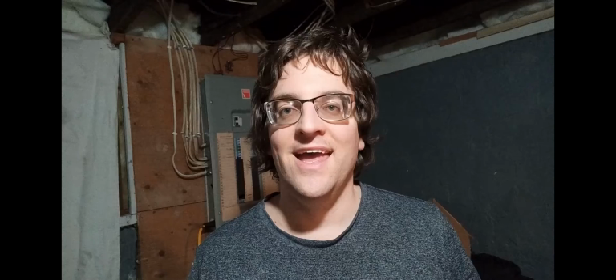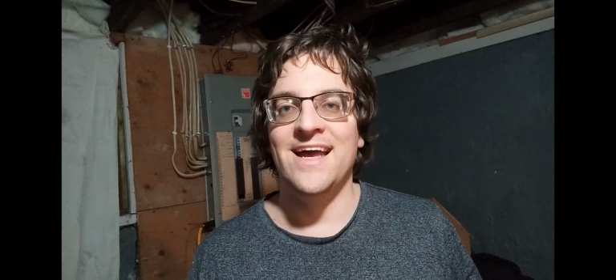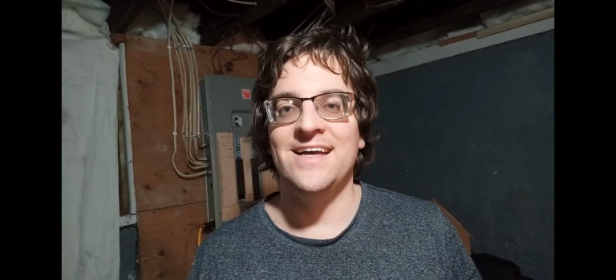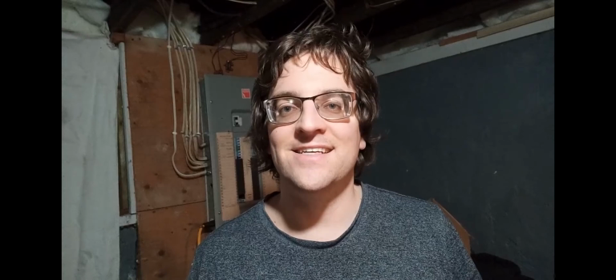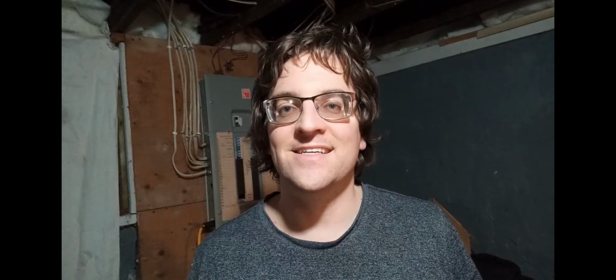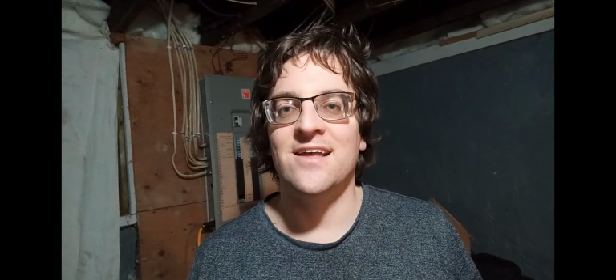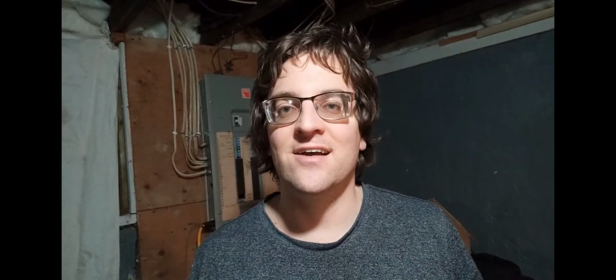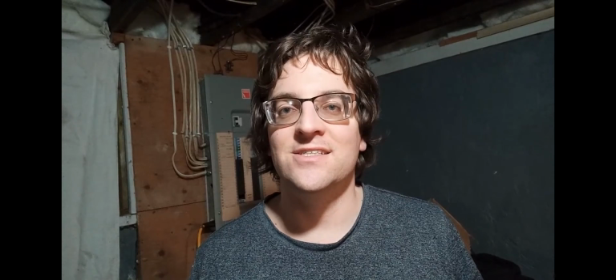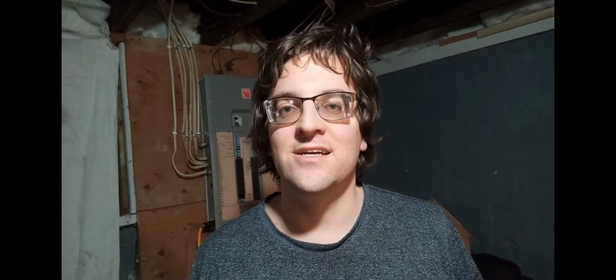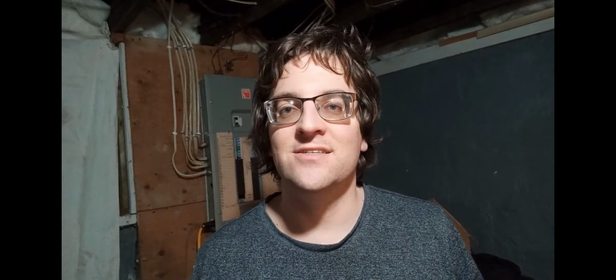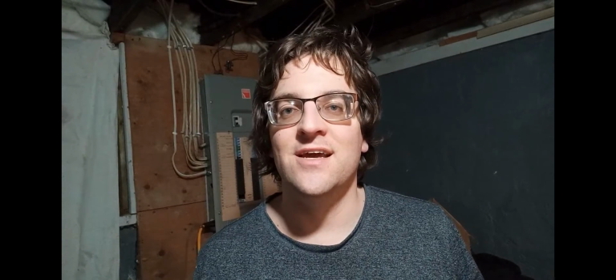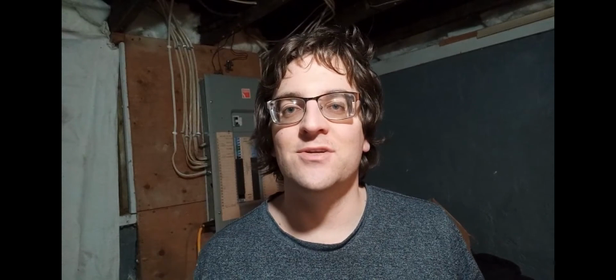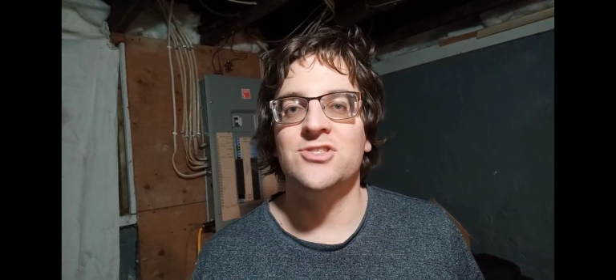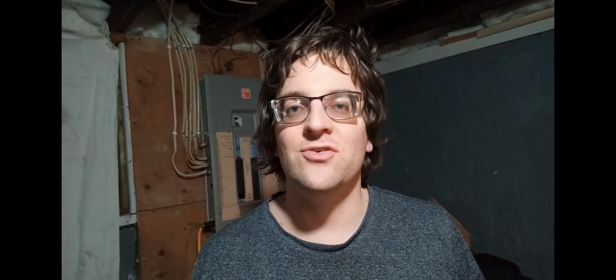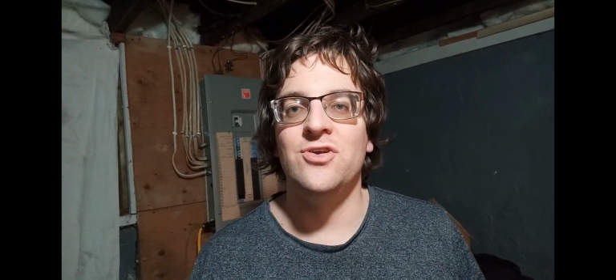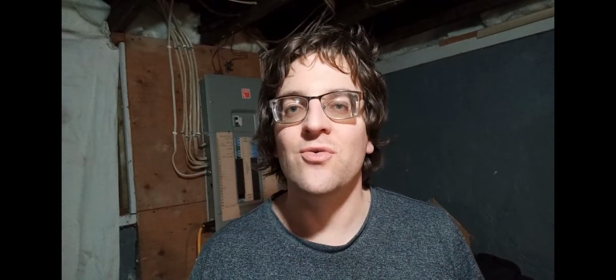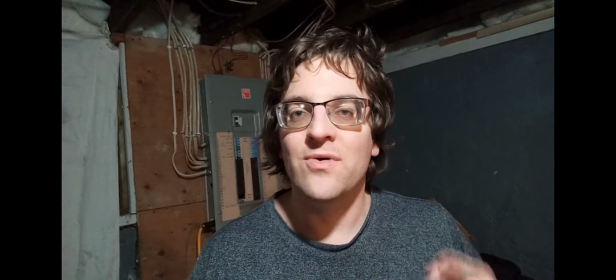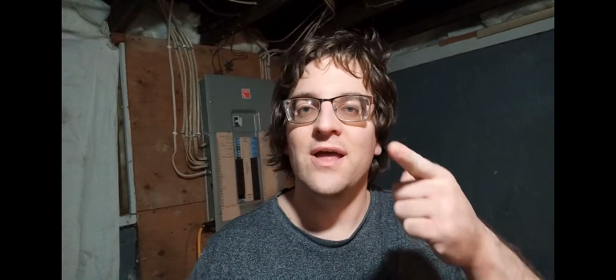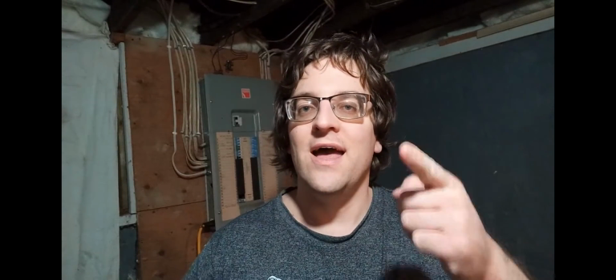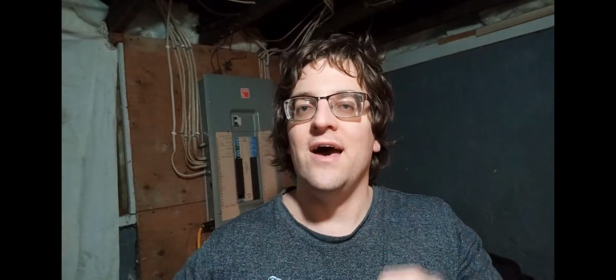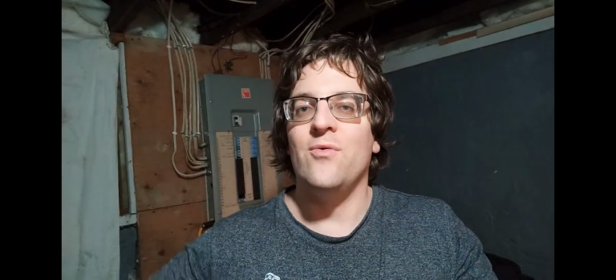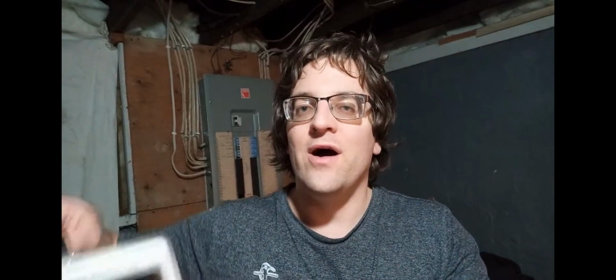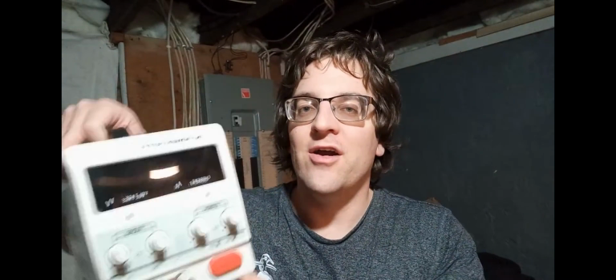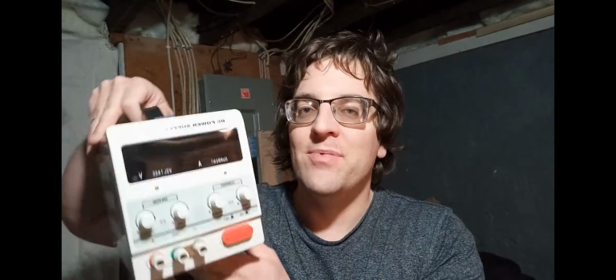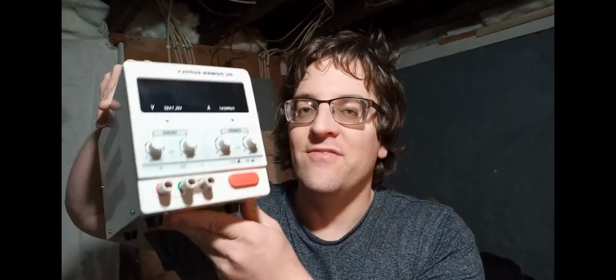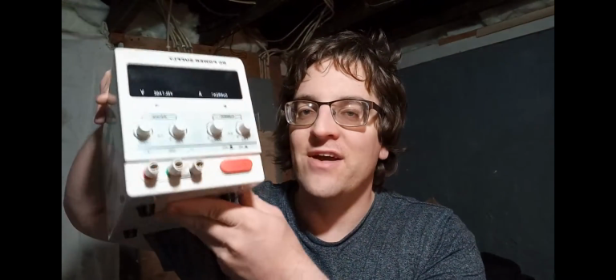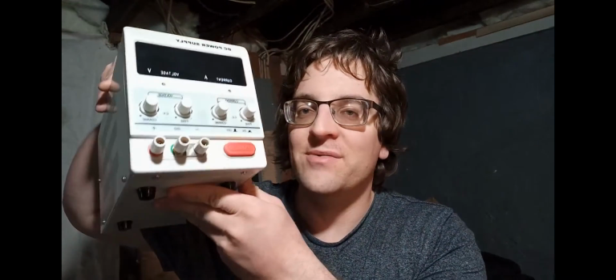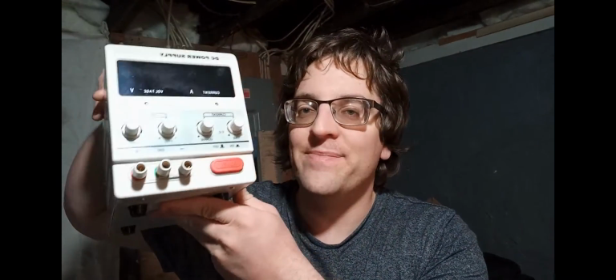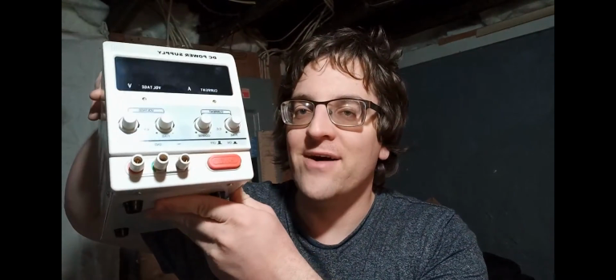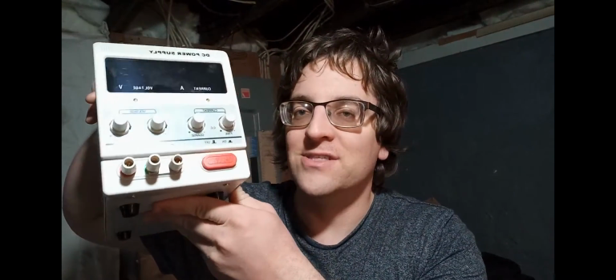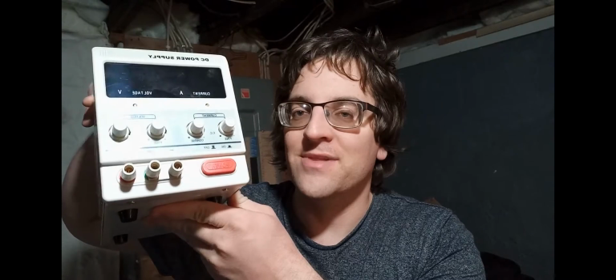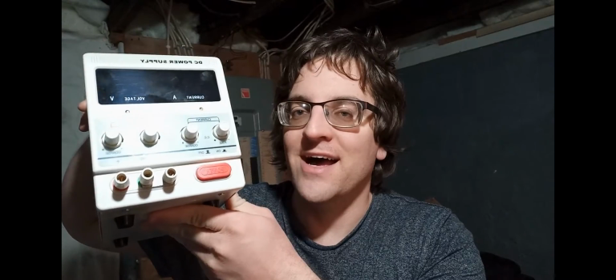Hey guys, Sundae Slot Cars here. Today I'm going to show you how to wire up a variable power supply.